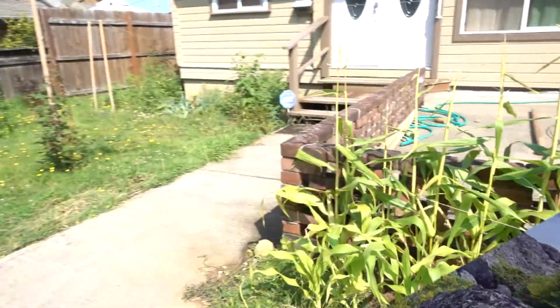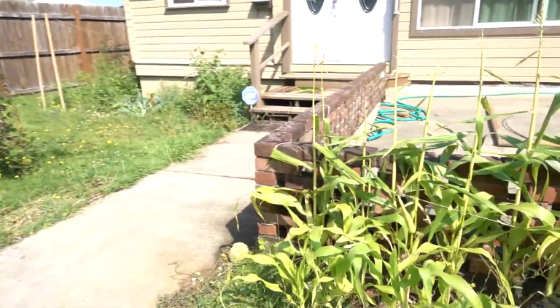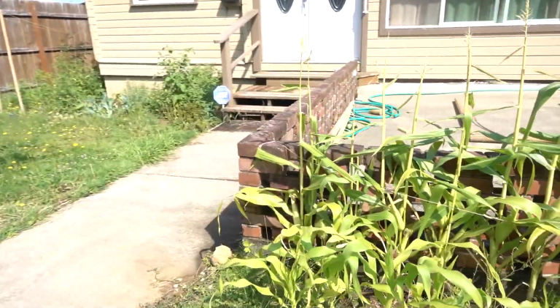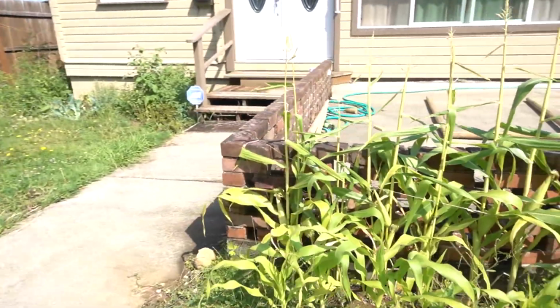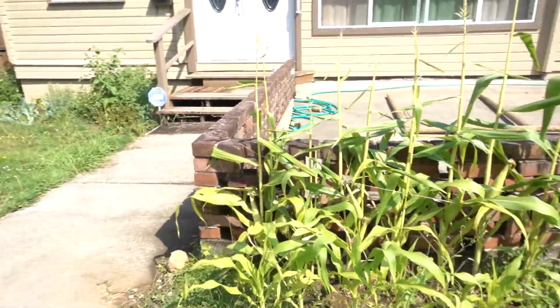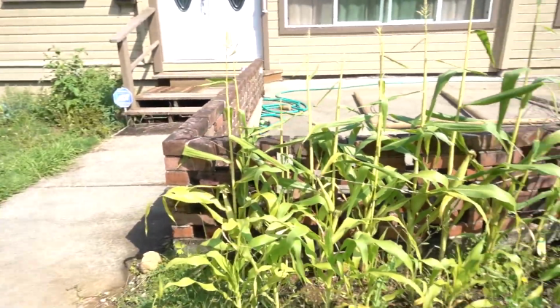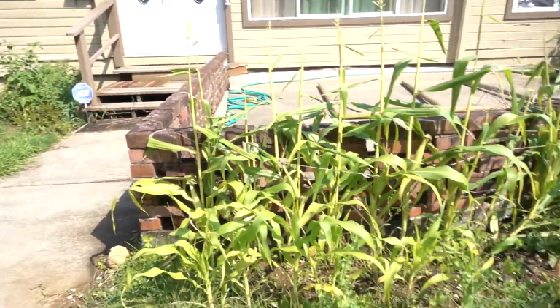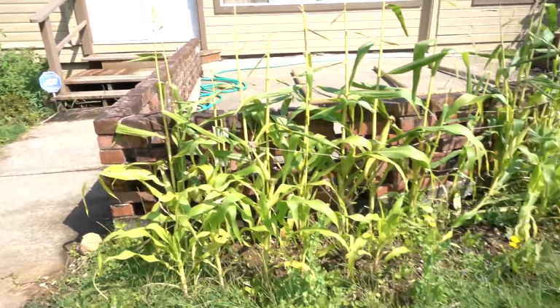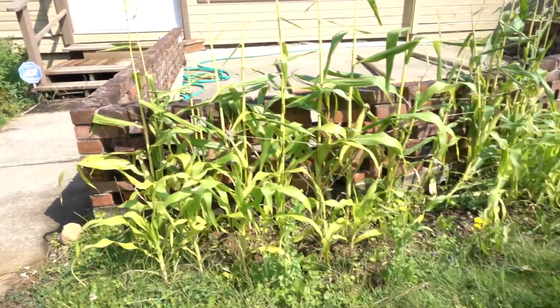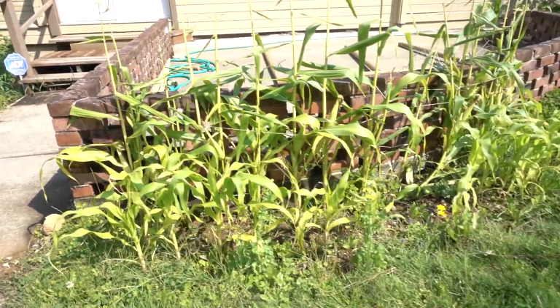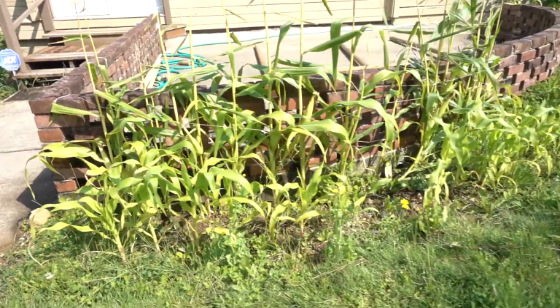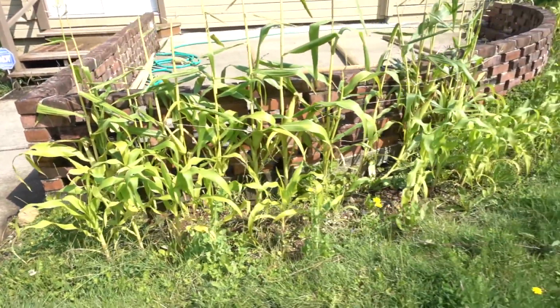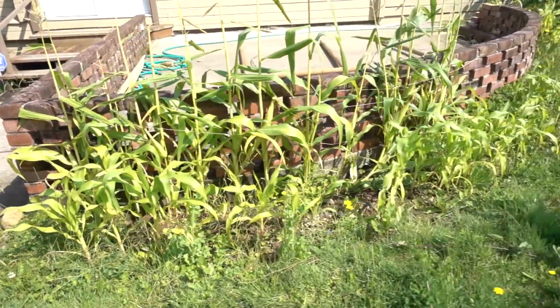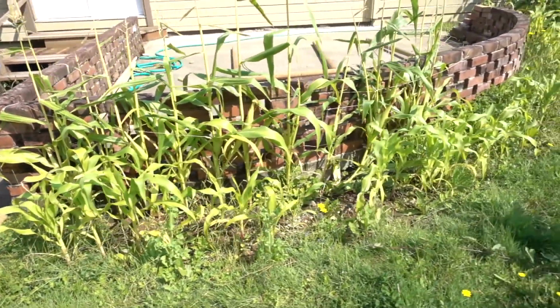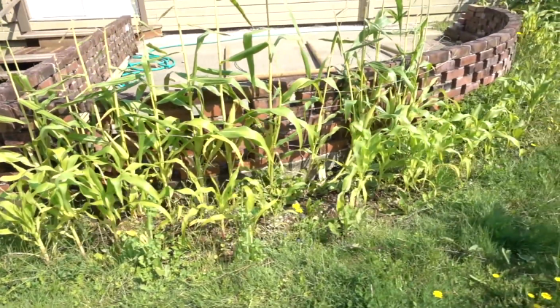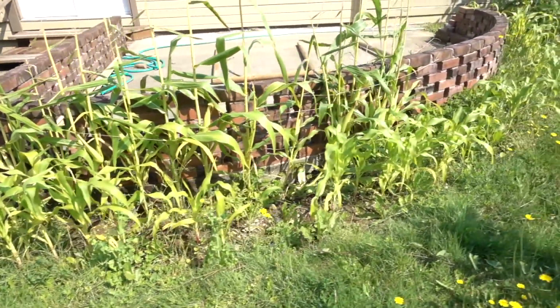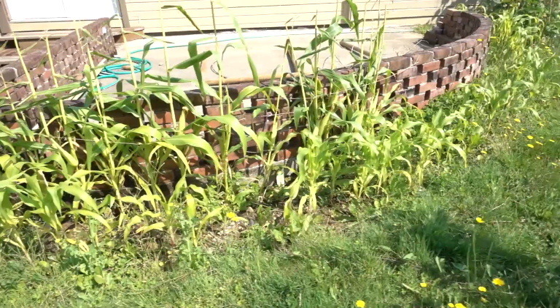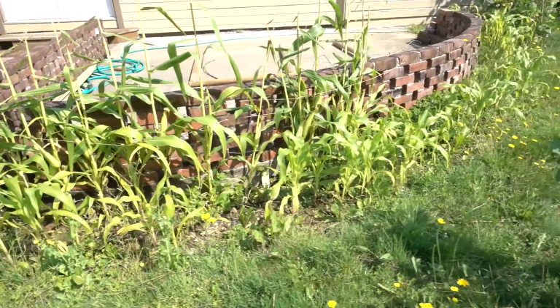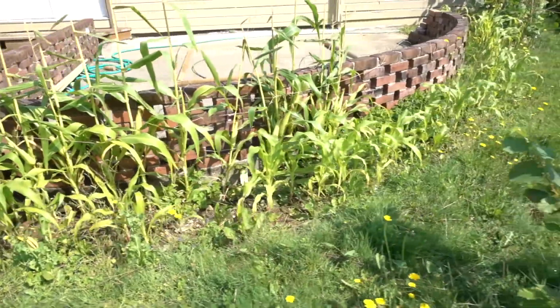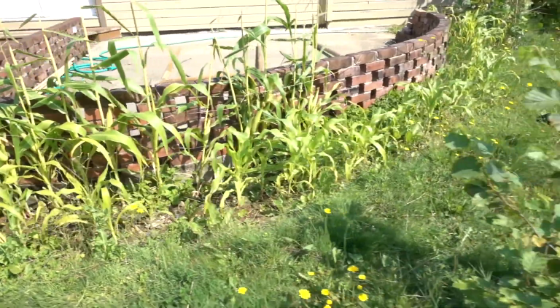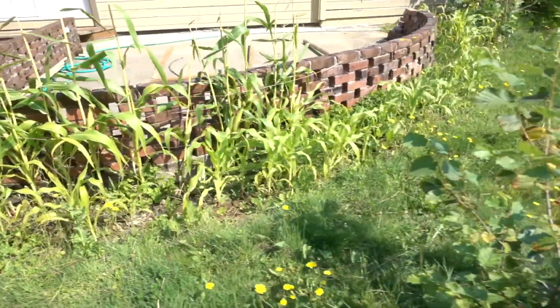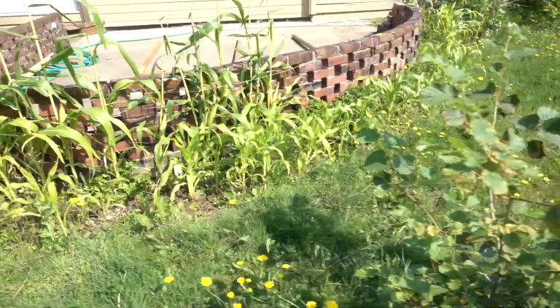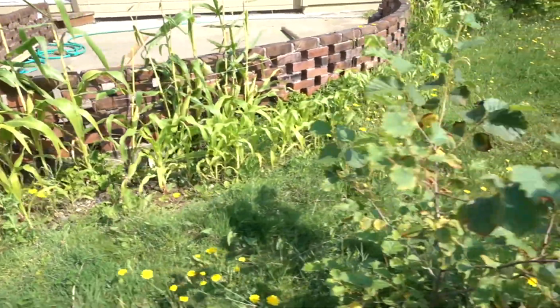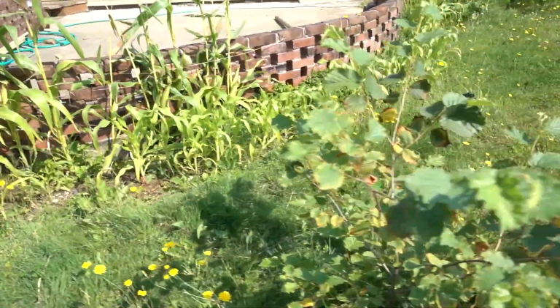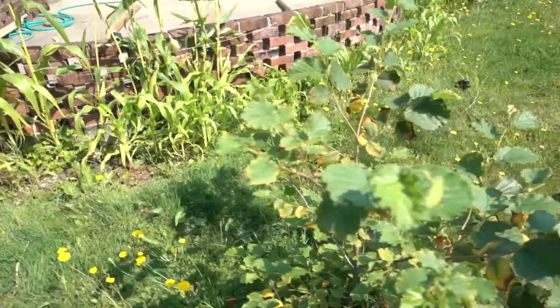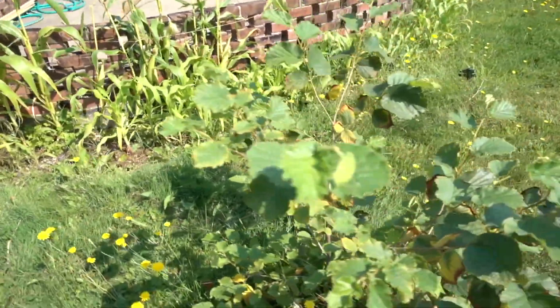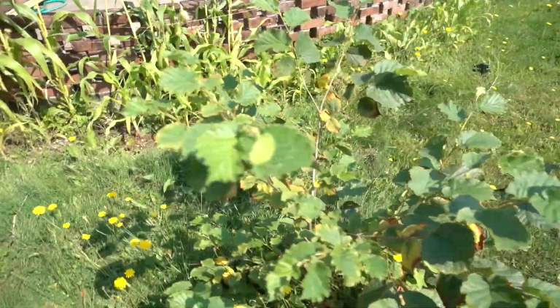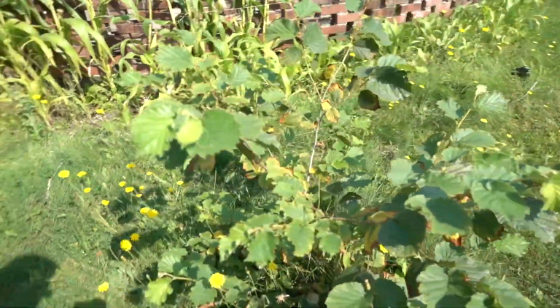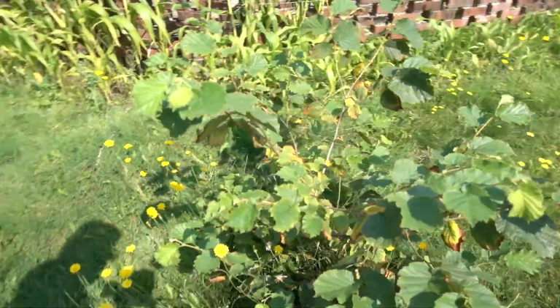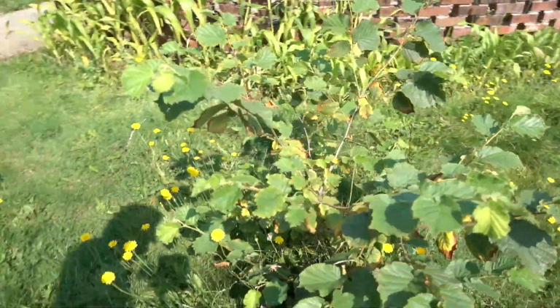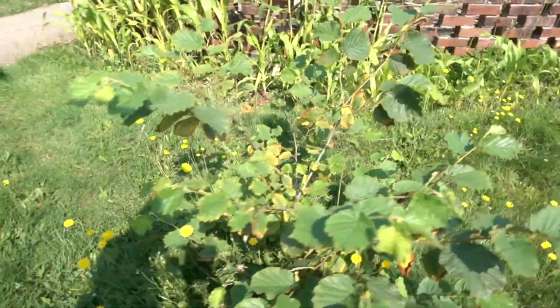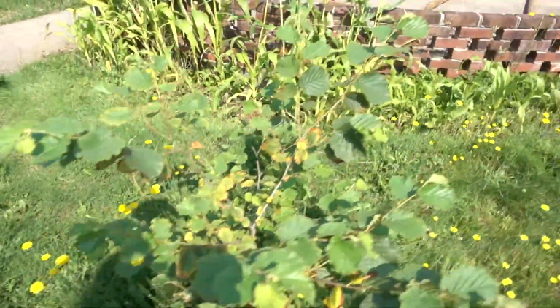Hey guys, we're back at another garden tour. Nearly a month after the last one, we can see how my garden has grown.